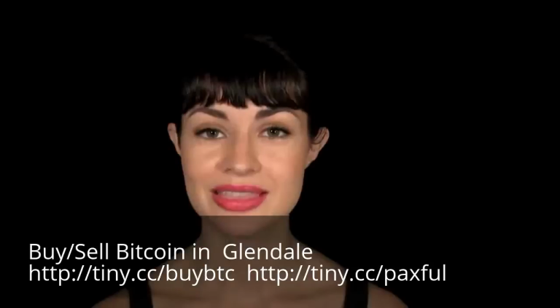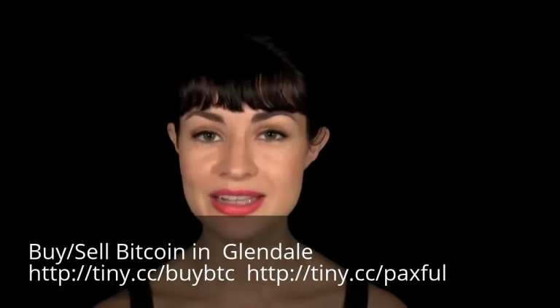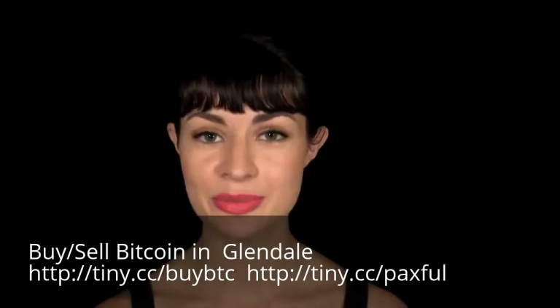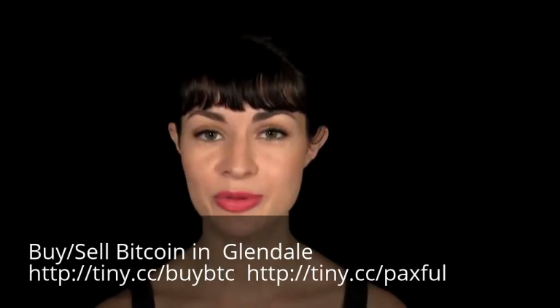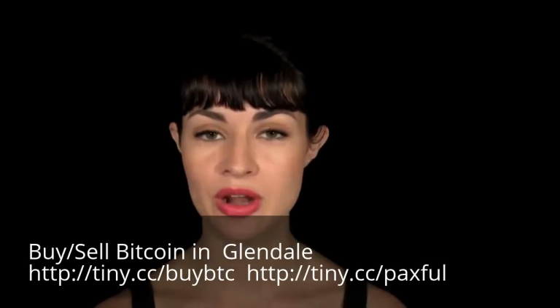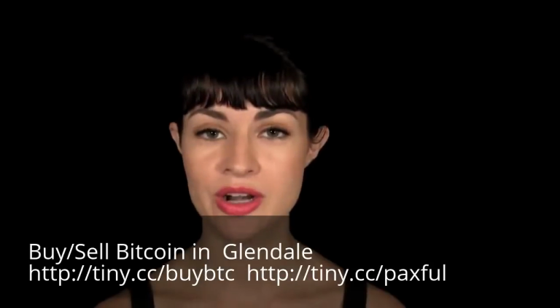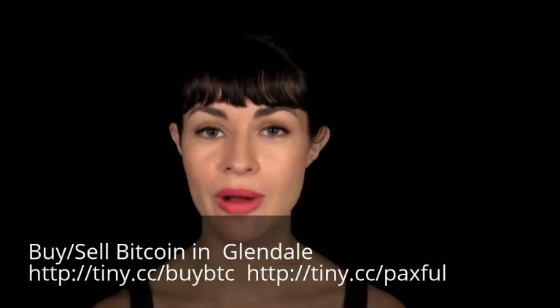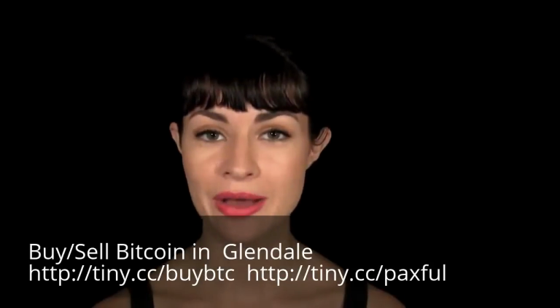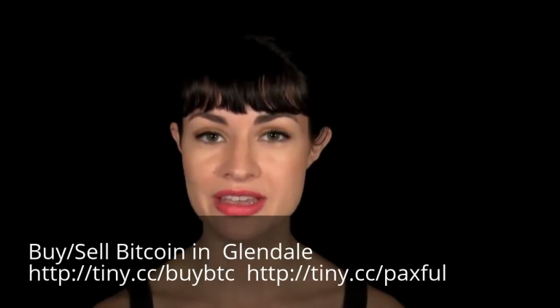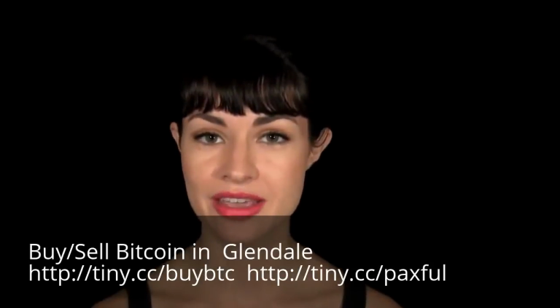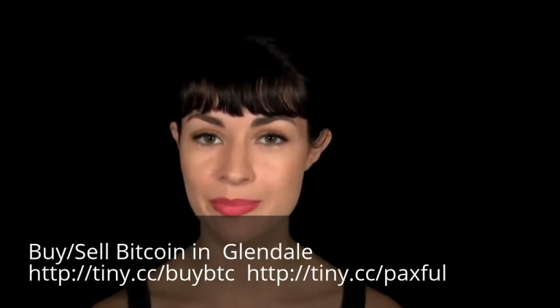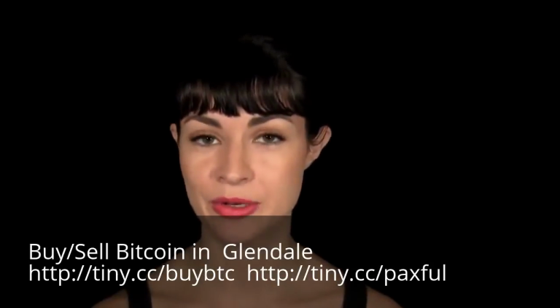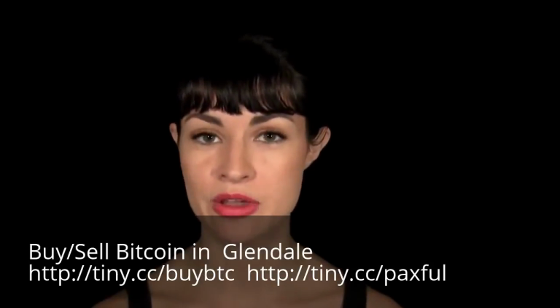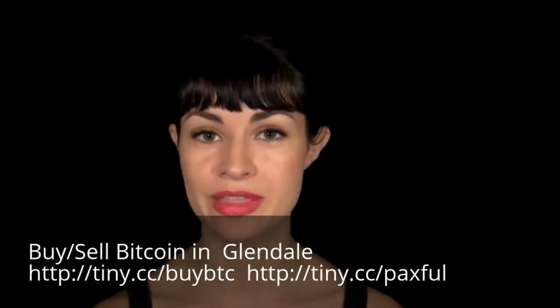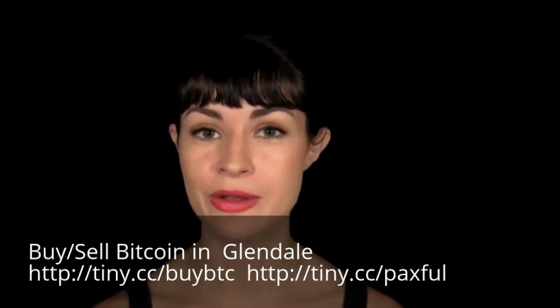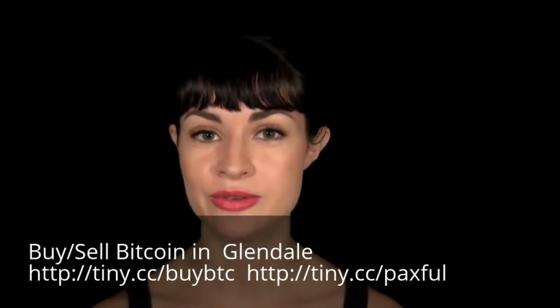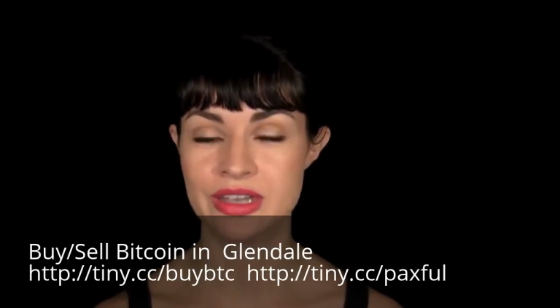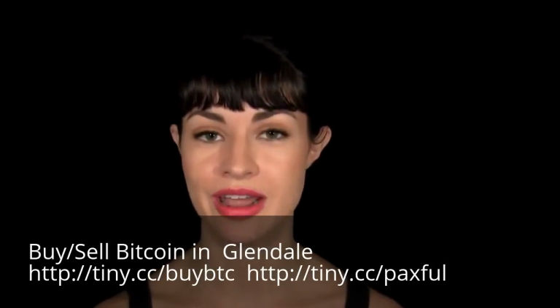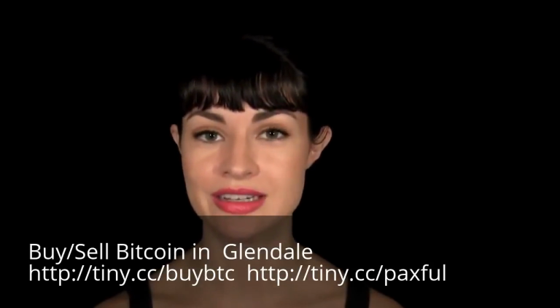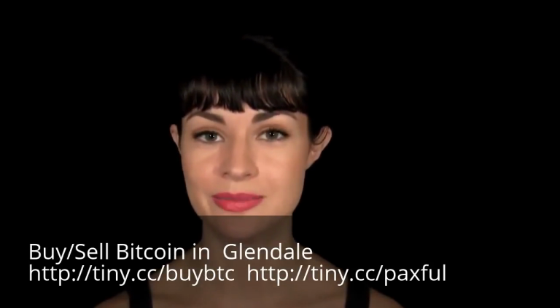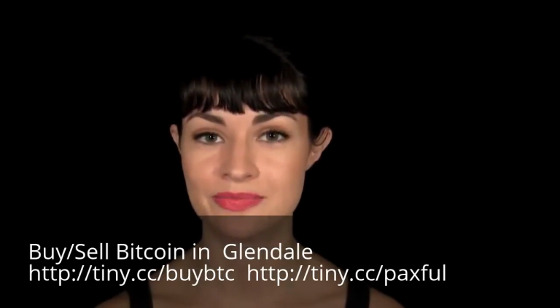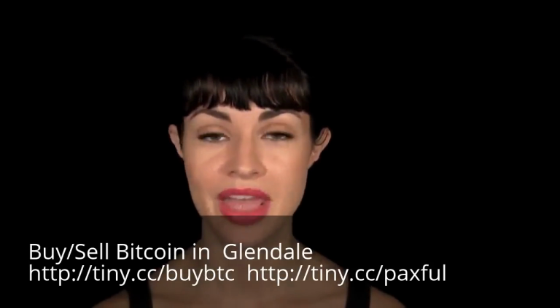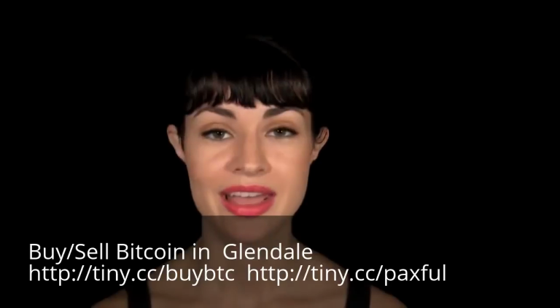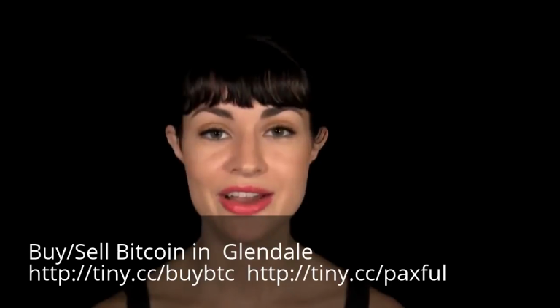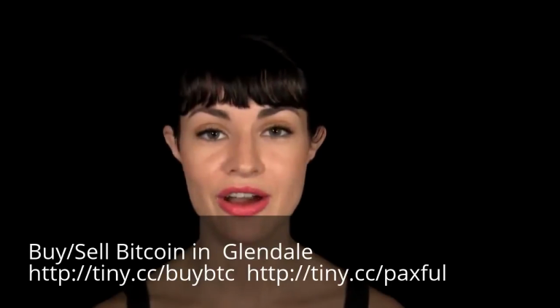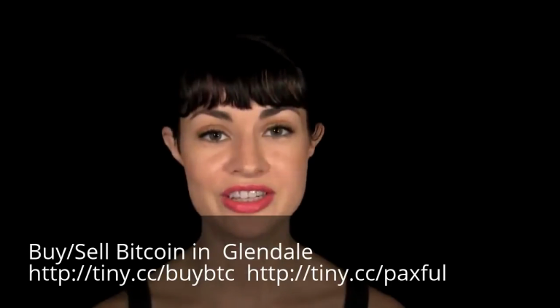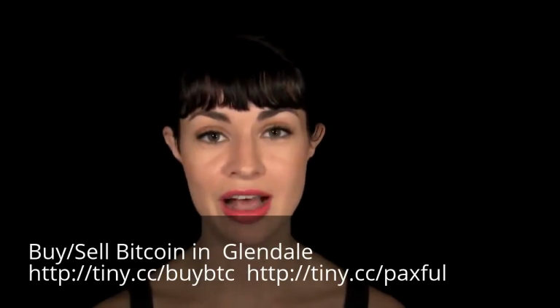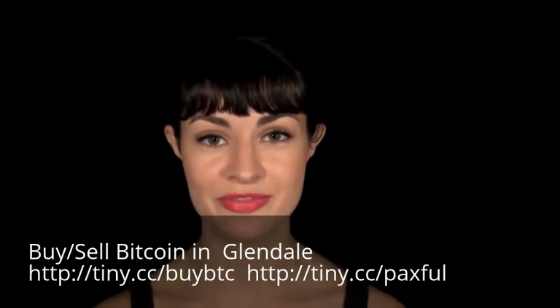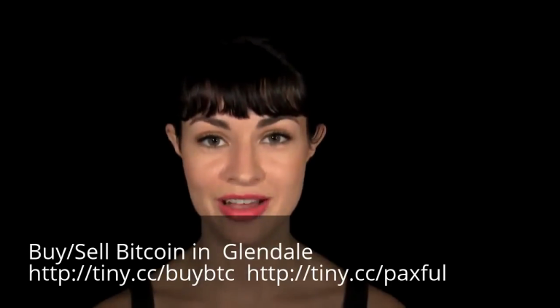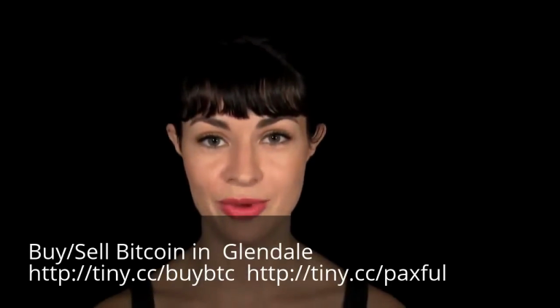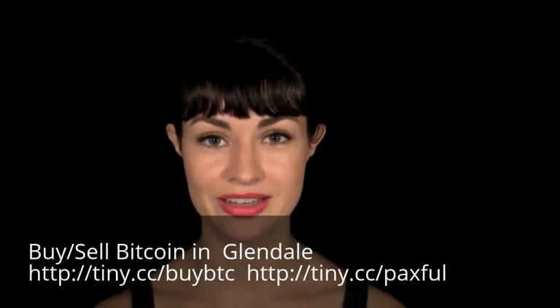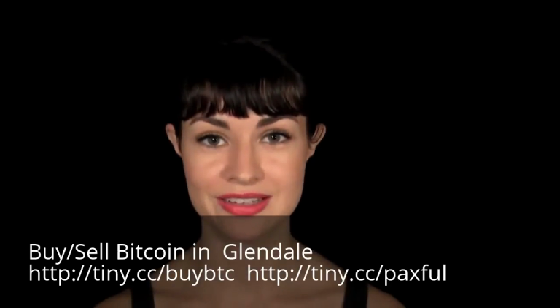Lots of people want to know how they can get Bitcoin without using an ID. Here are the top five ways.